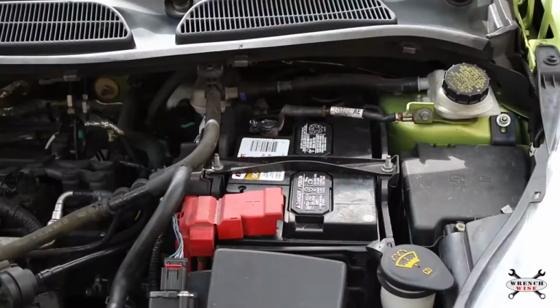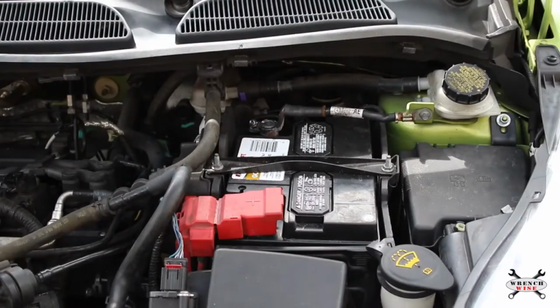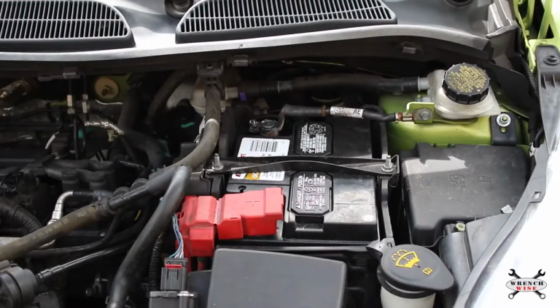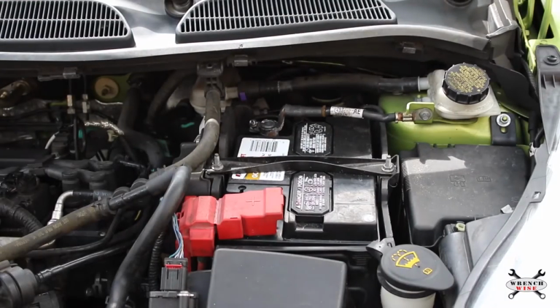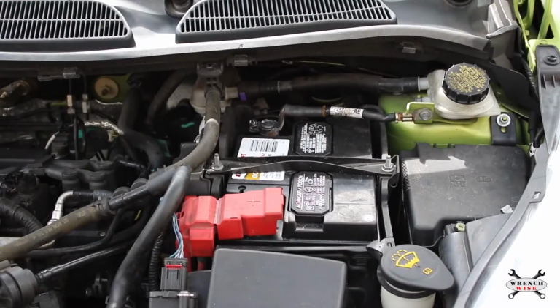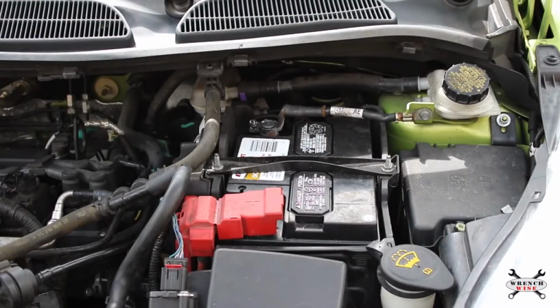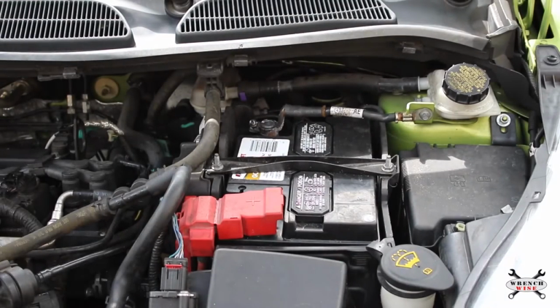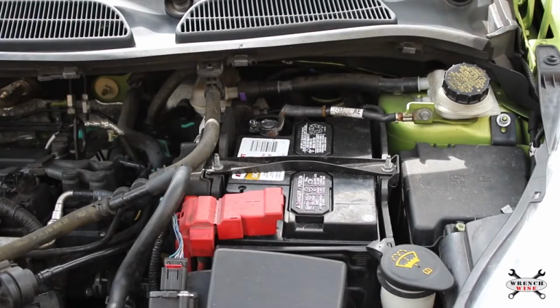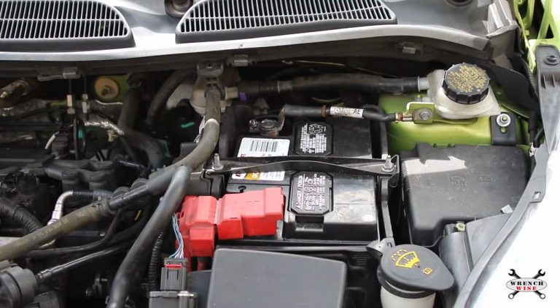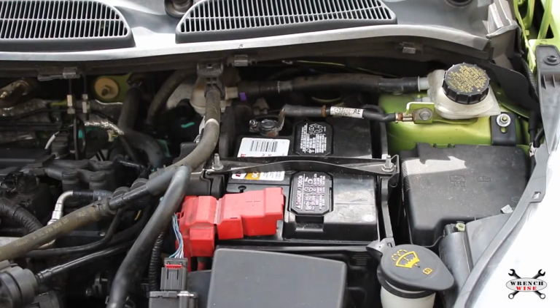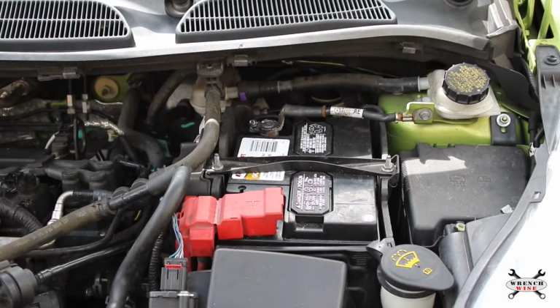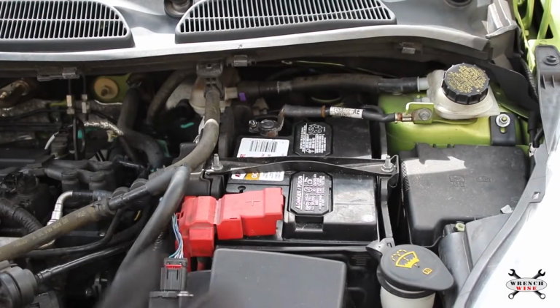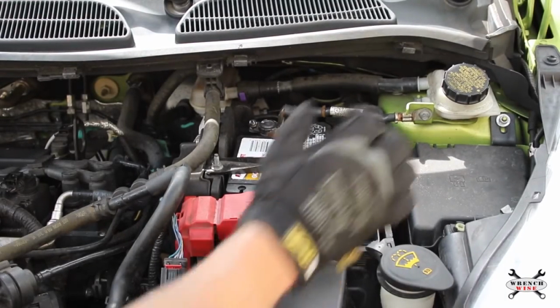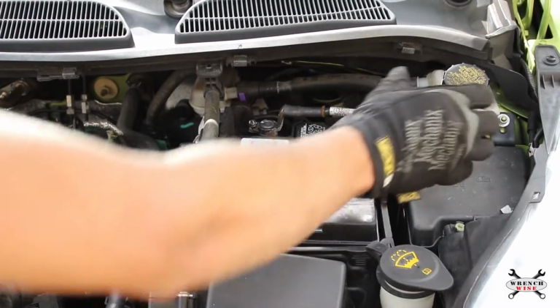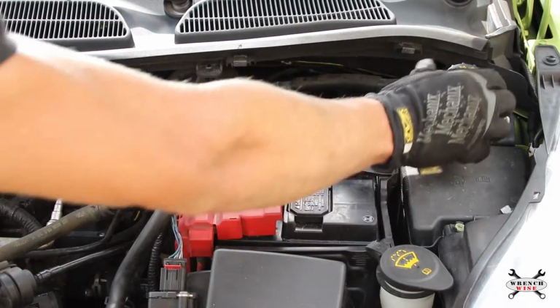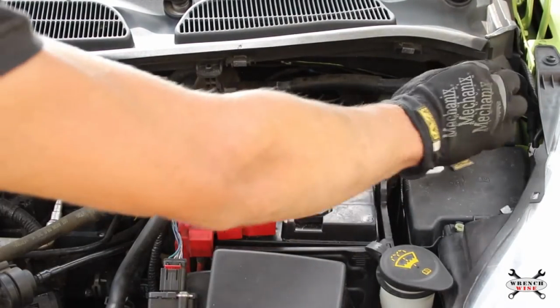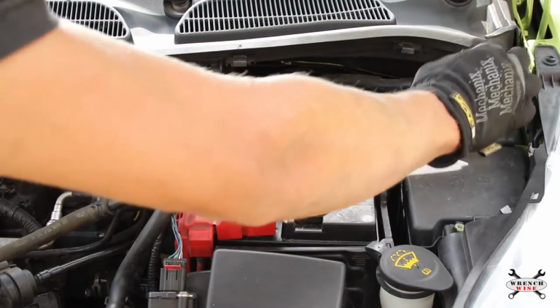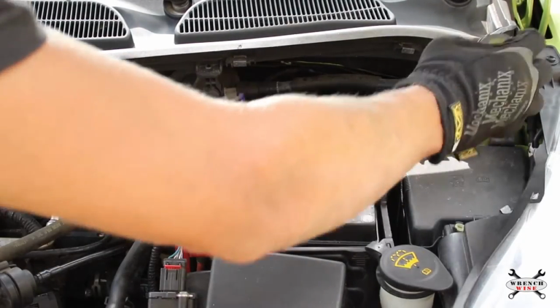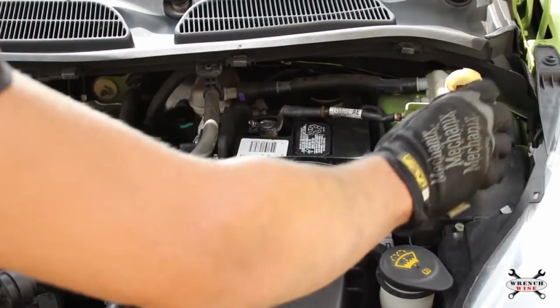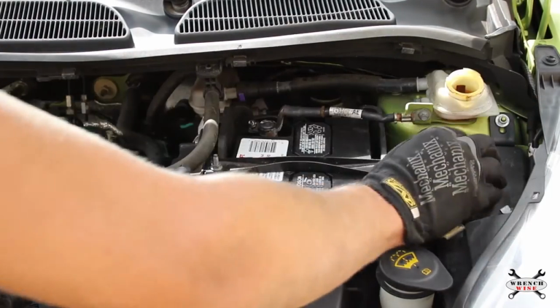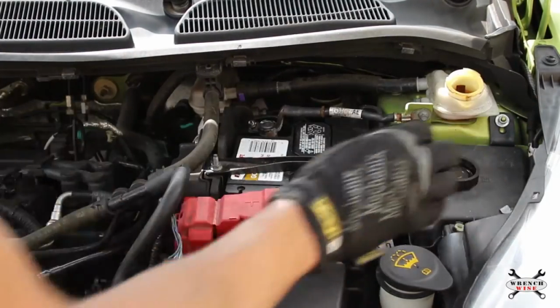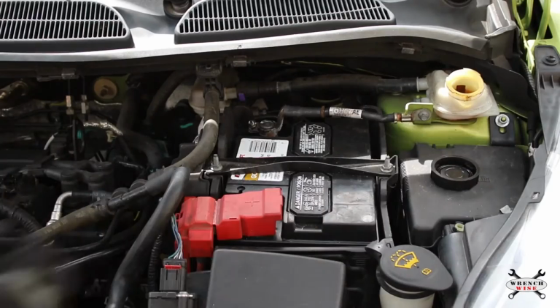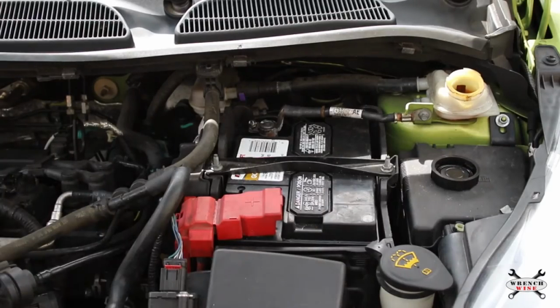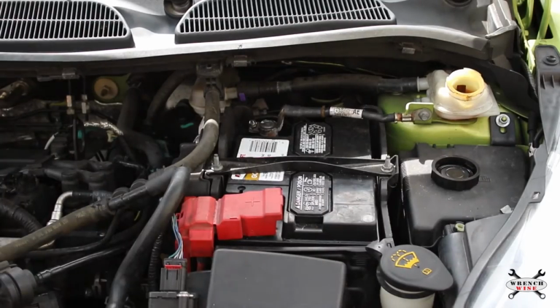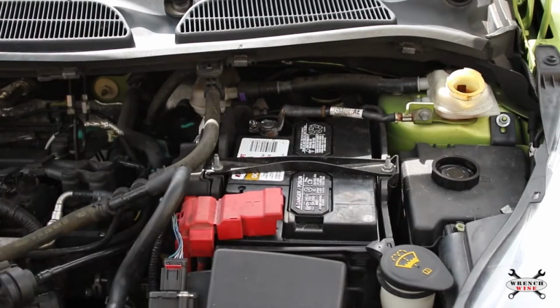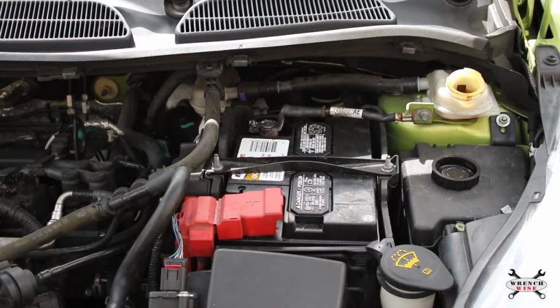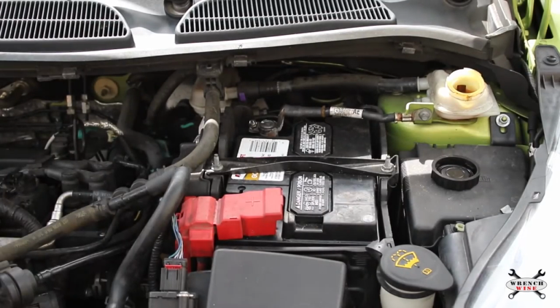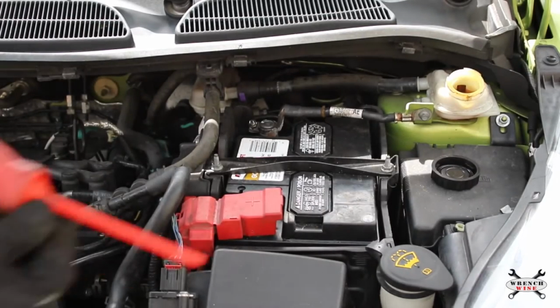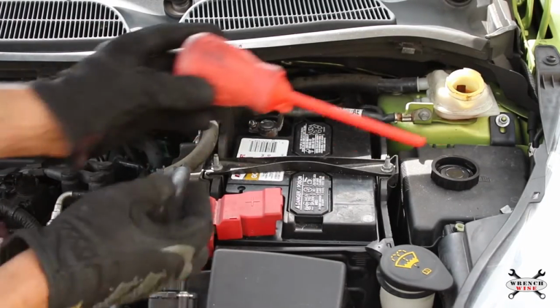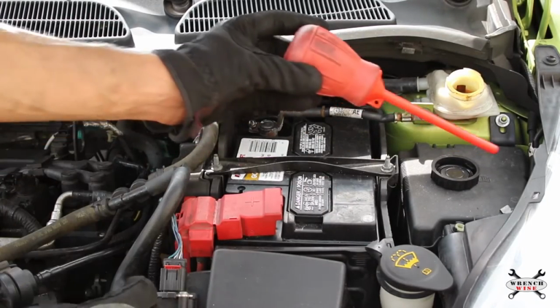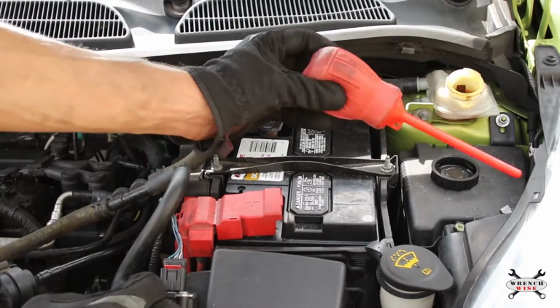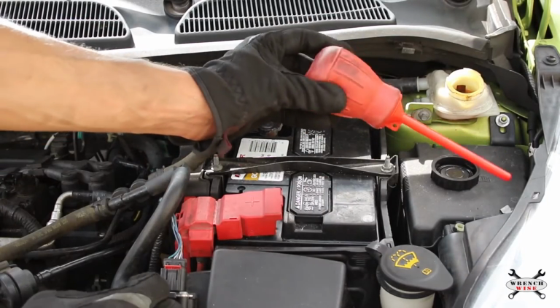Remove the brake fluid reservoir cap. Use a turkey baster to suck out excess fluid if necessary.